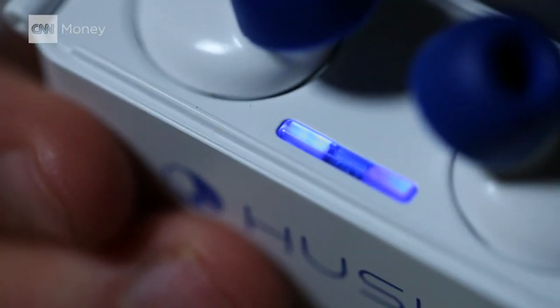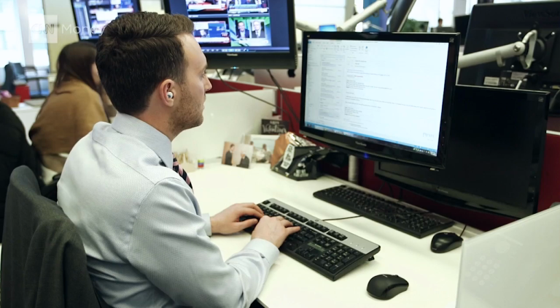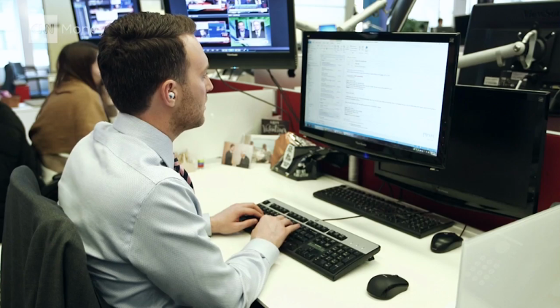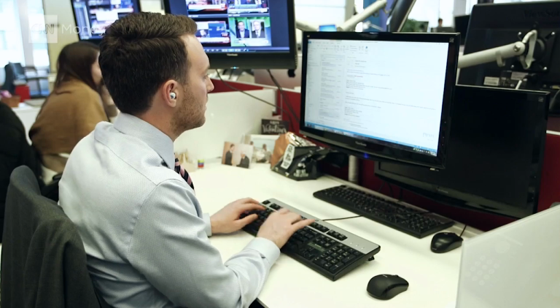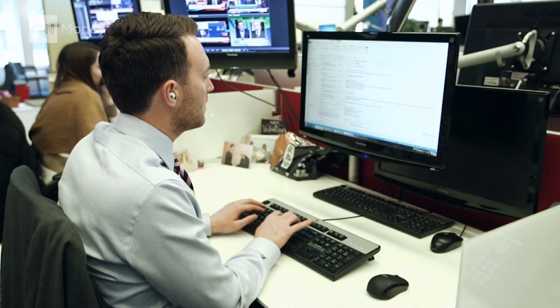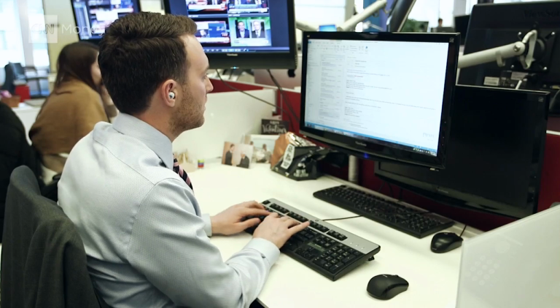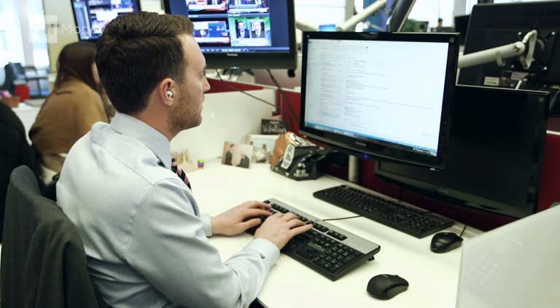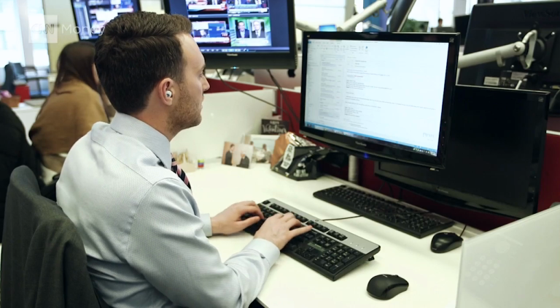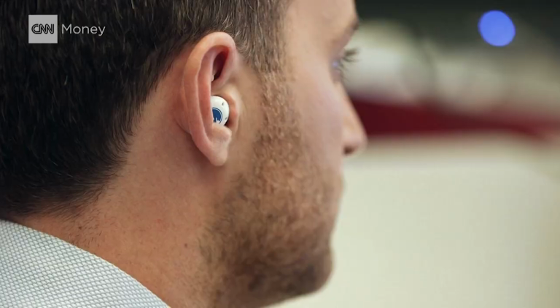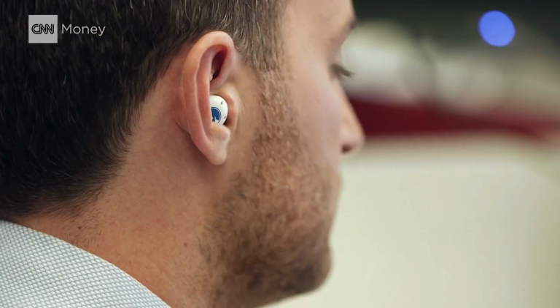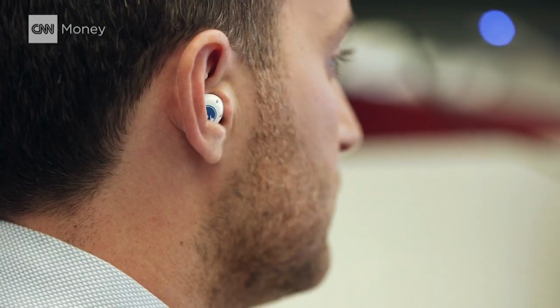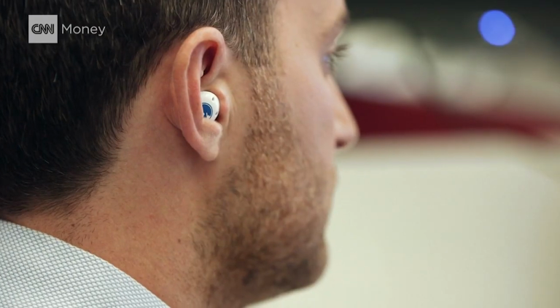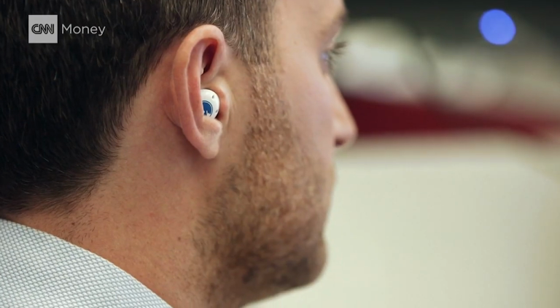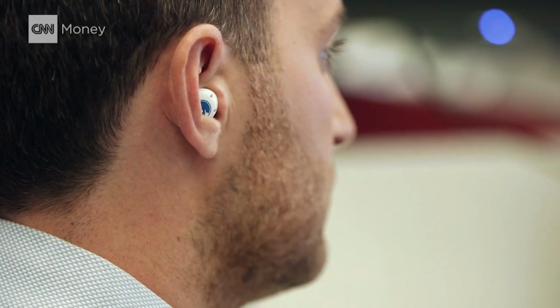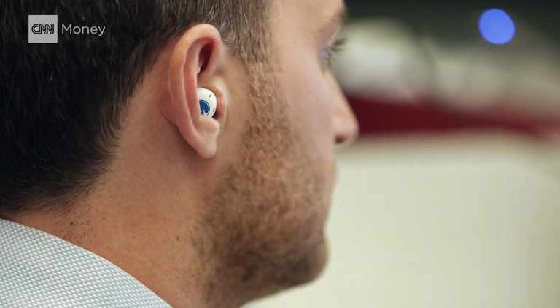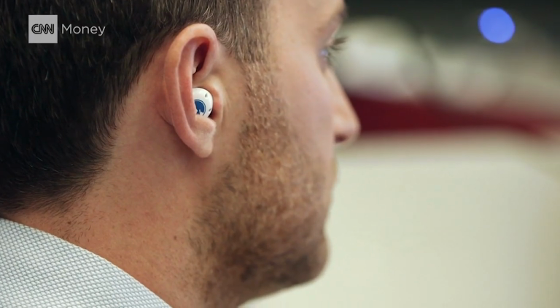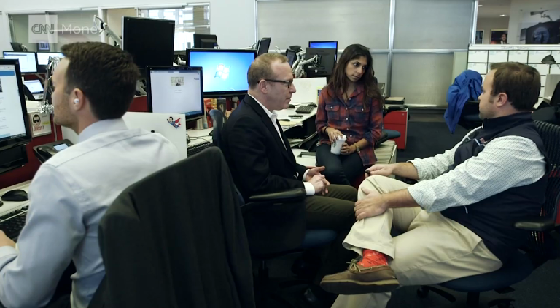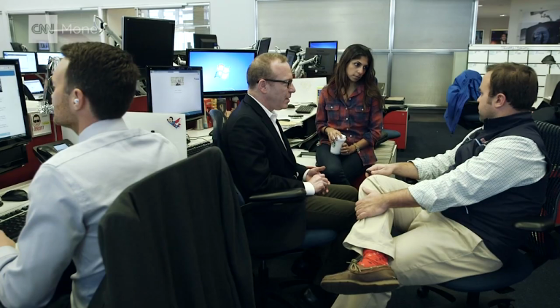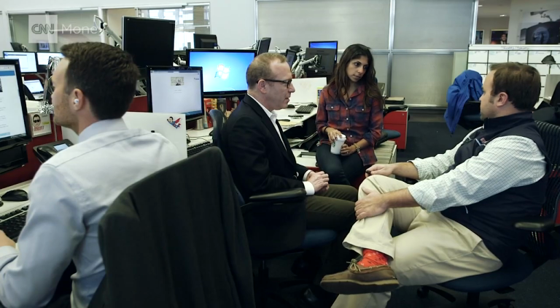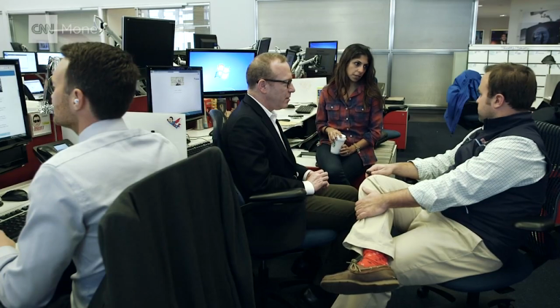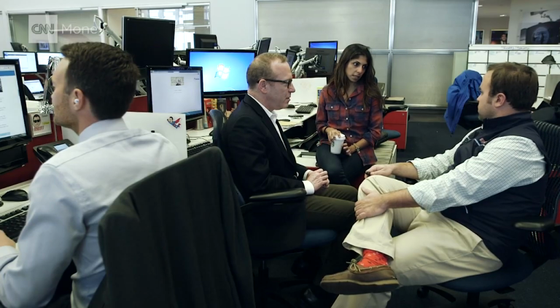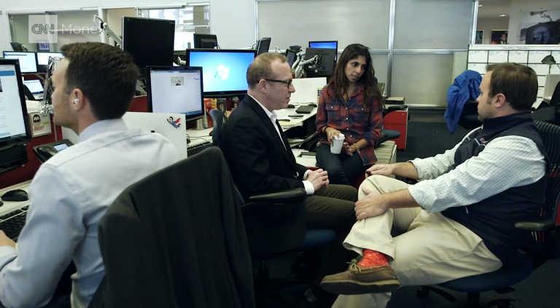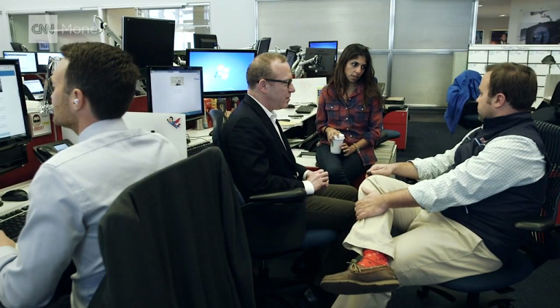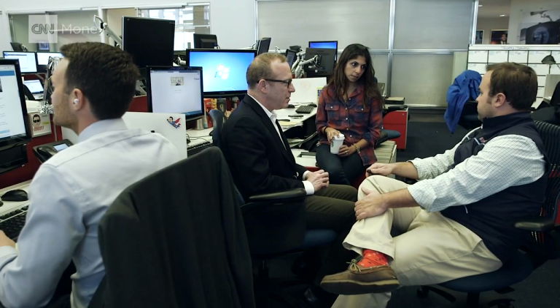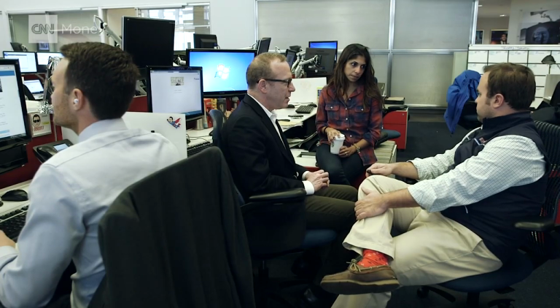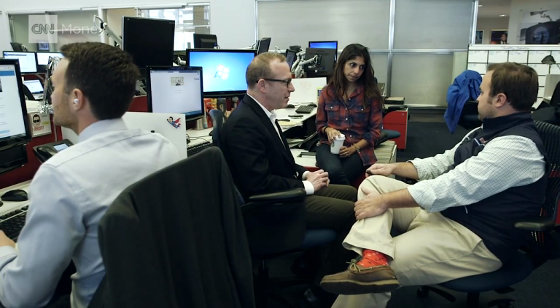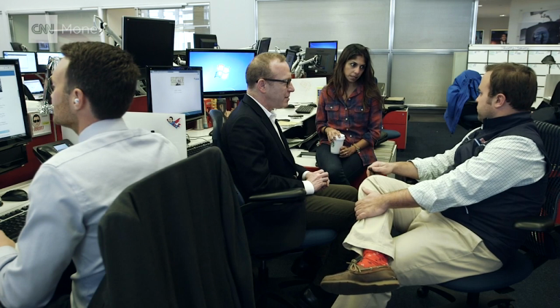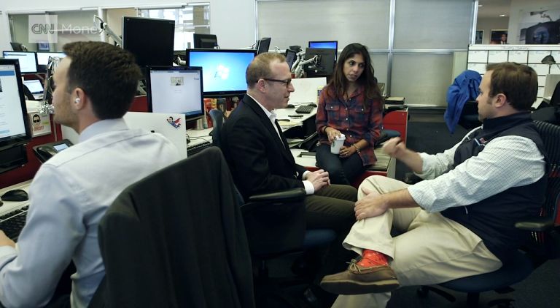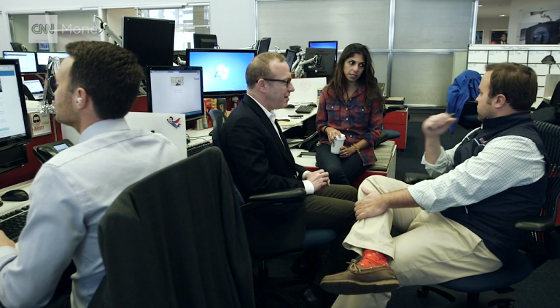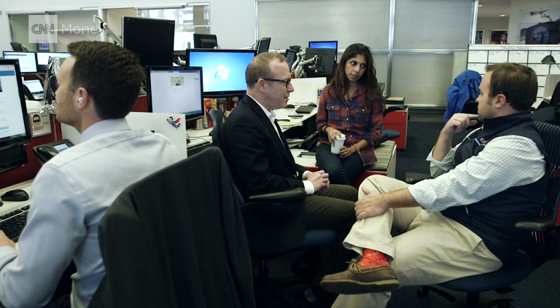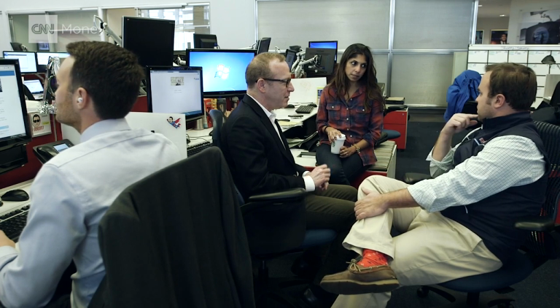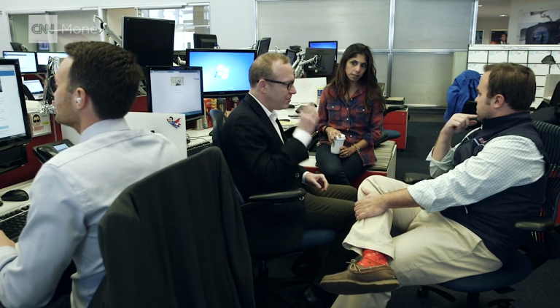Where it makes a dramatic difference is at the office. All these clowns that I'm usually having to put up with — don't hear them at all.